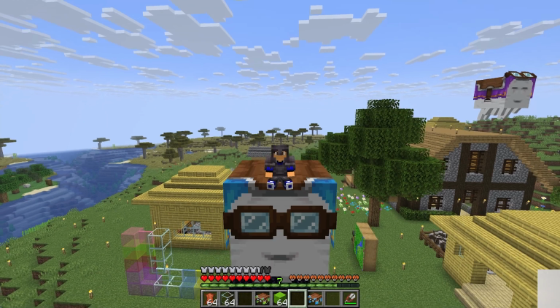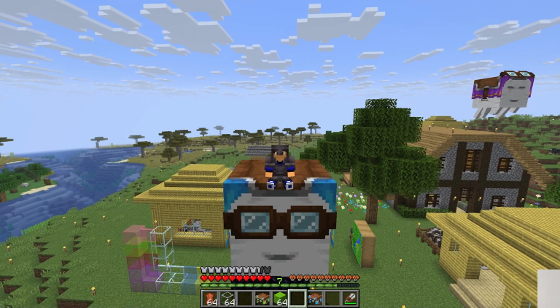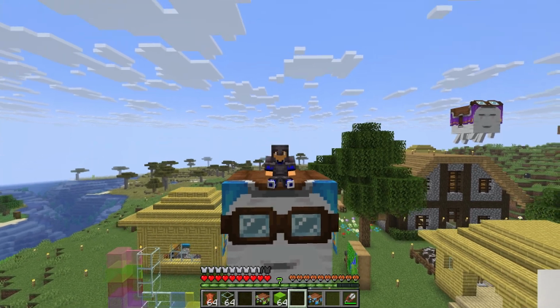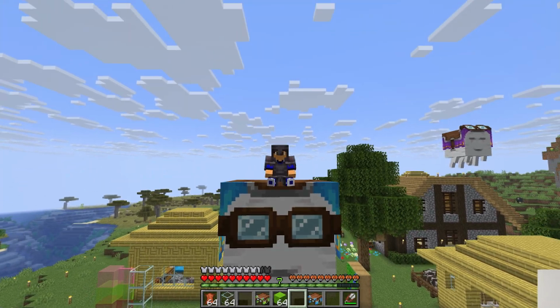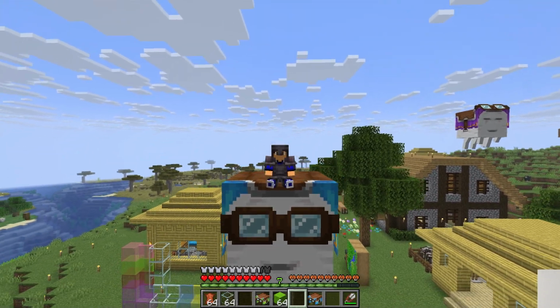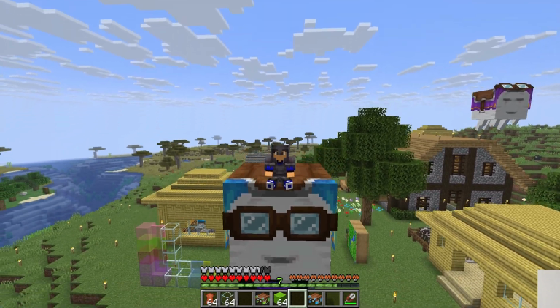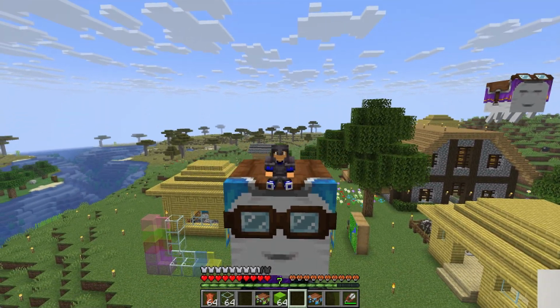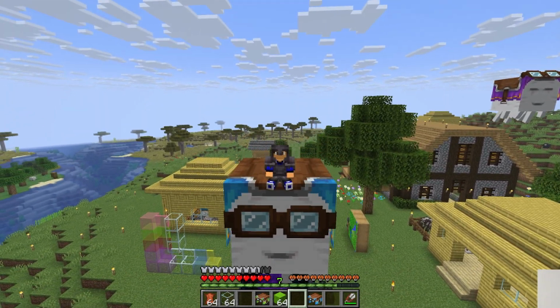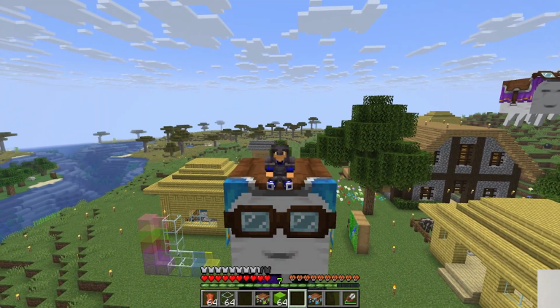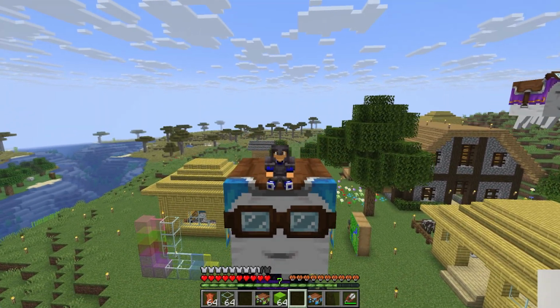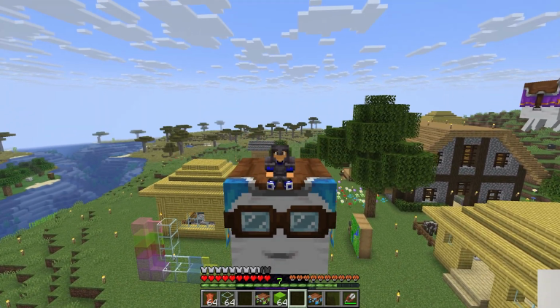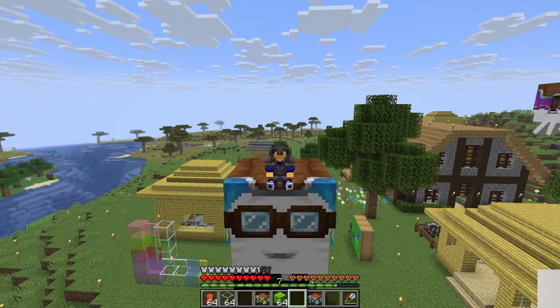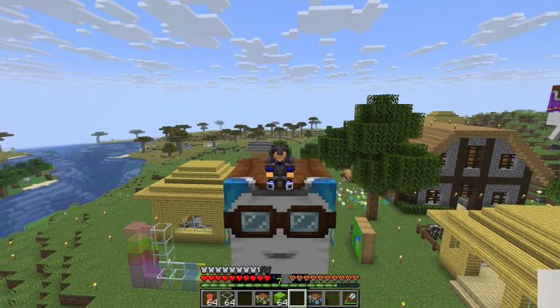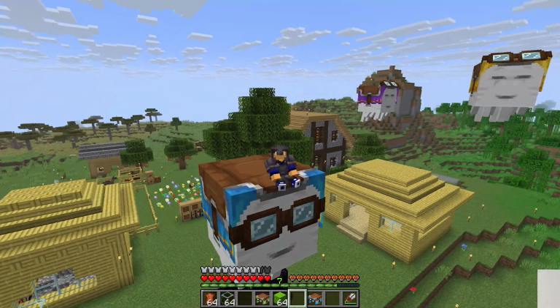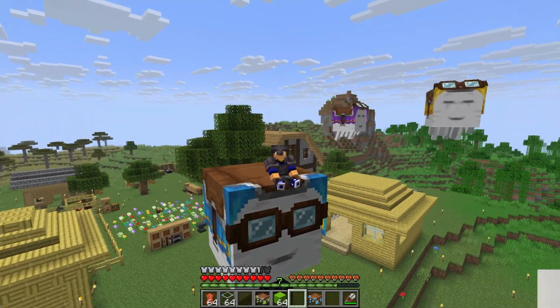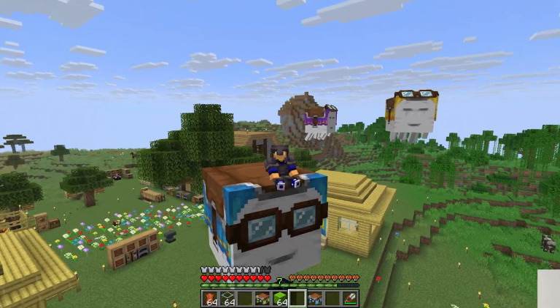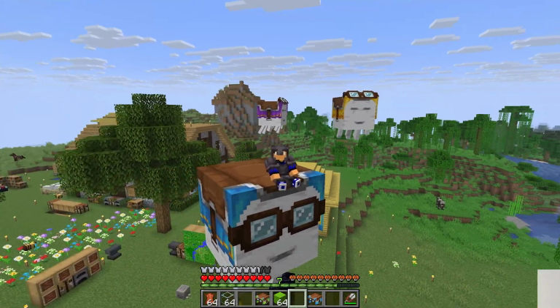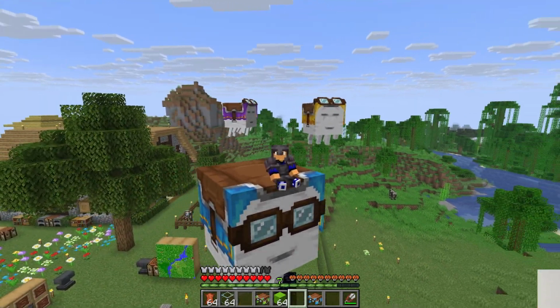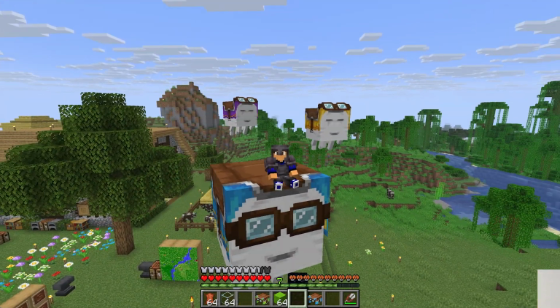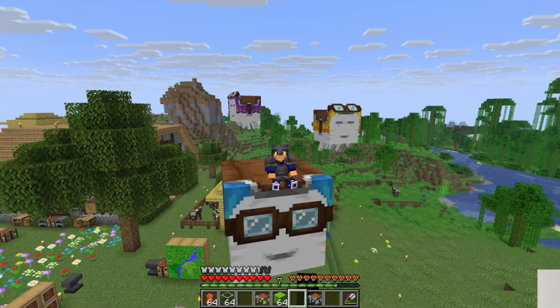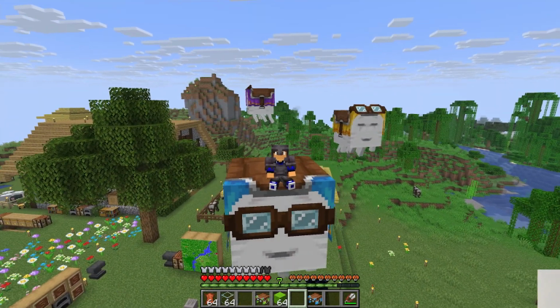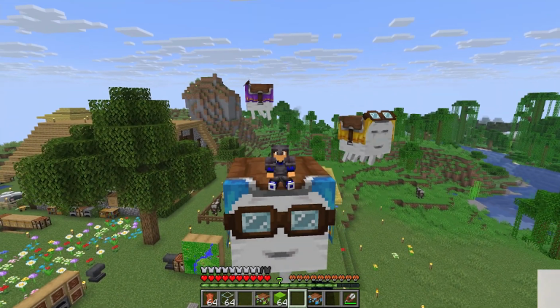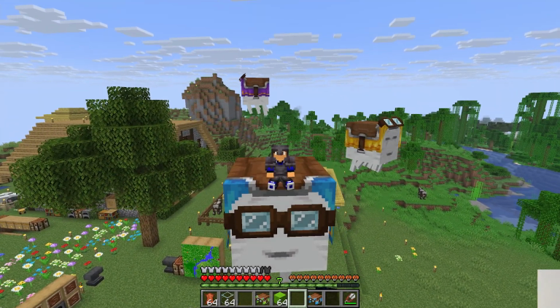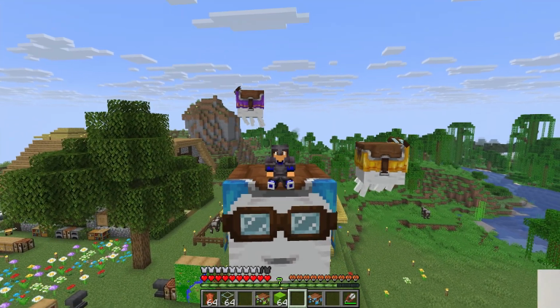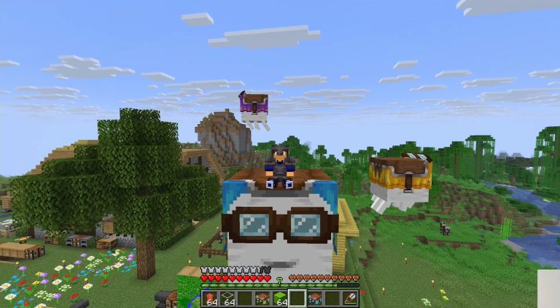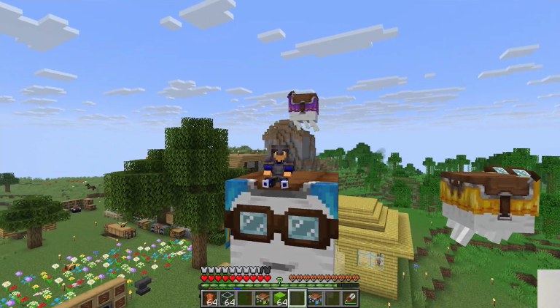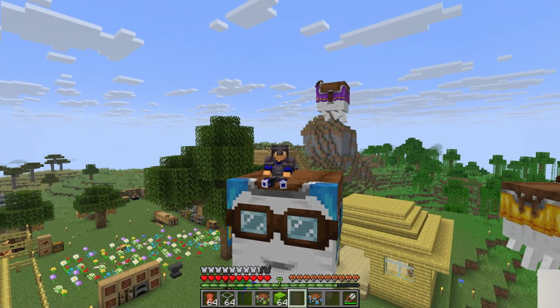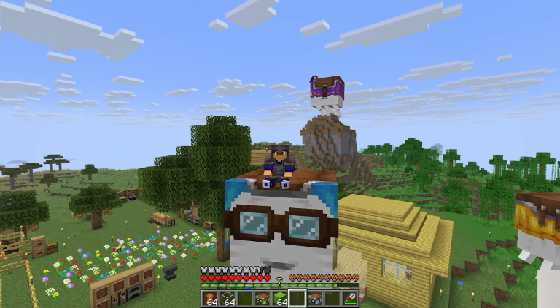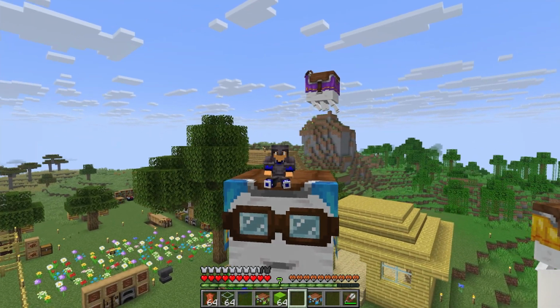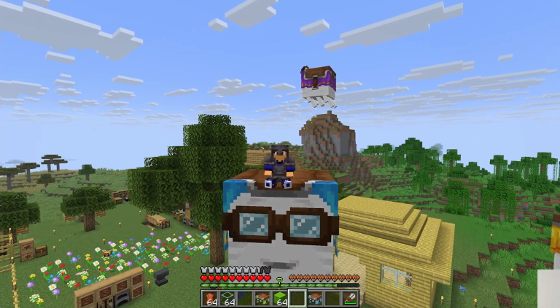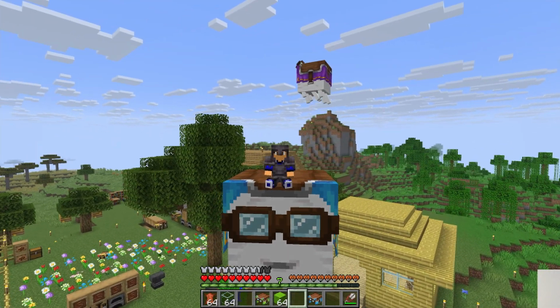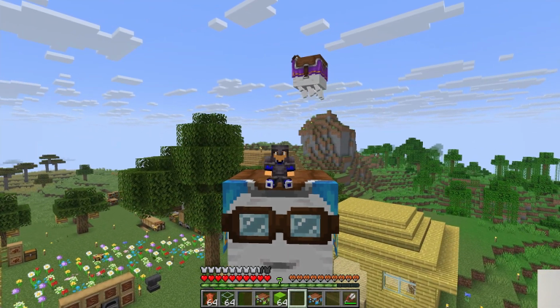You've set up the perfect Minecraft moment, like this one, flying around on your happy ghast with a few more coming to join you. How do you take a screenshot of this?